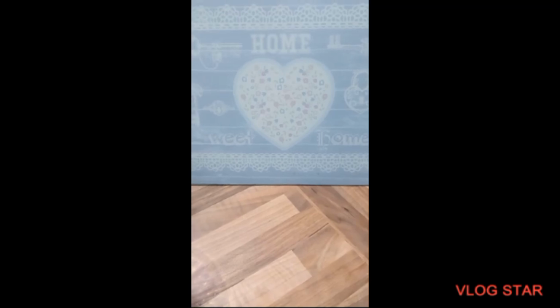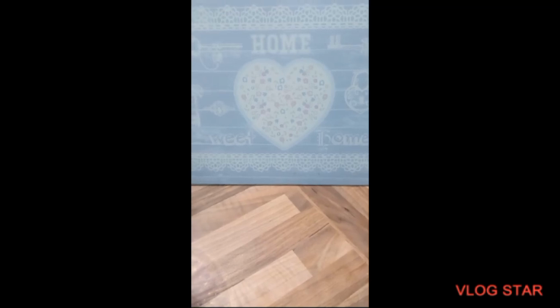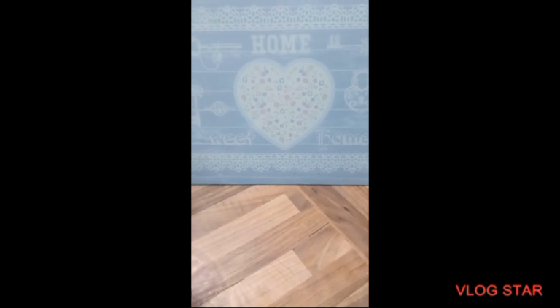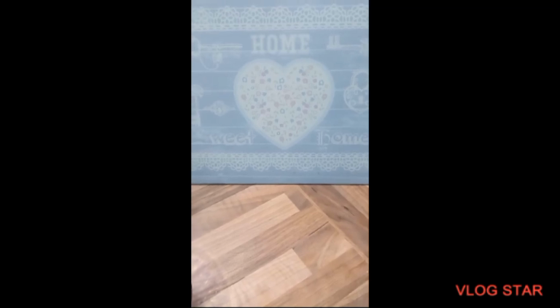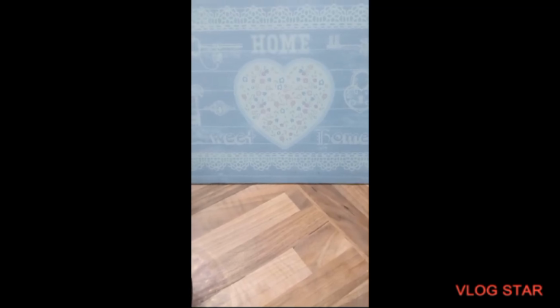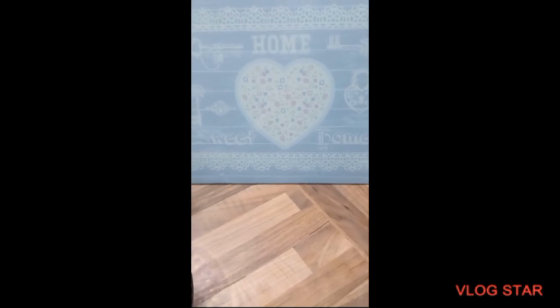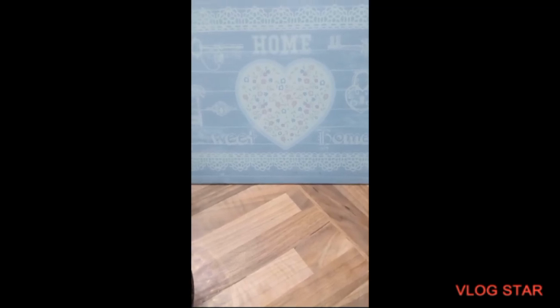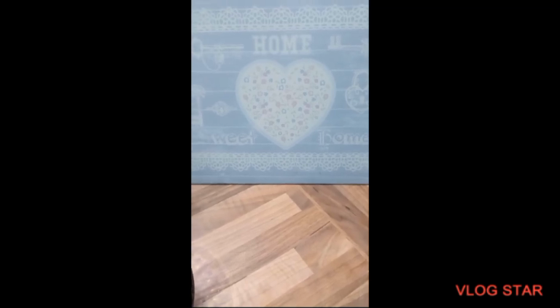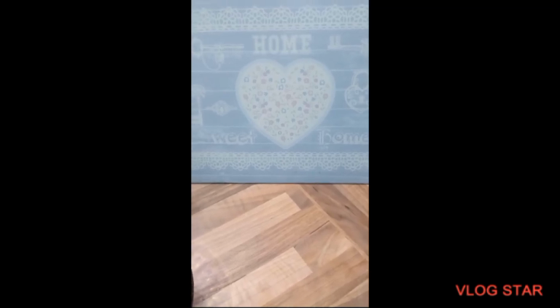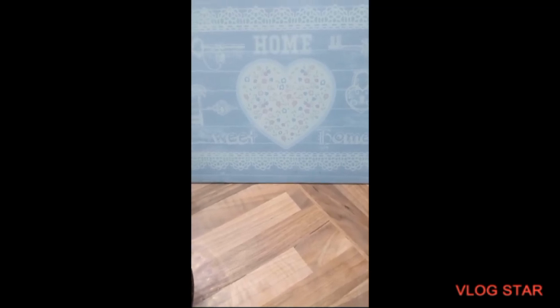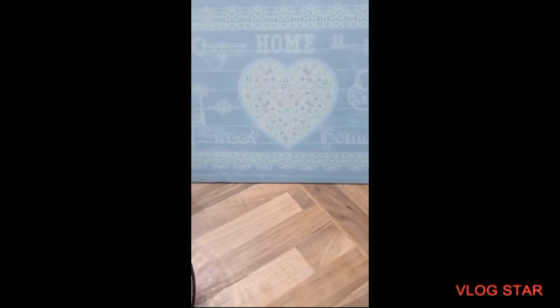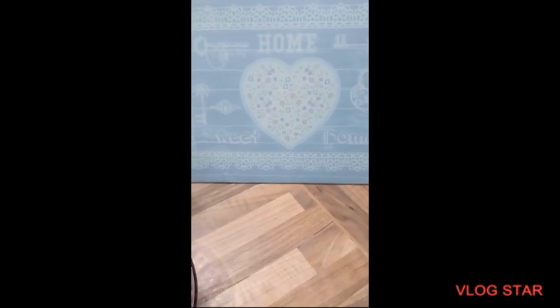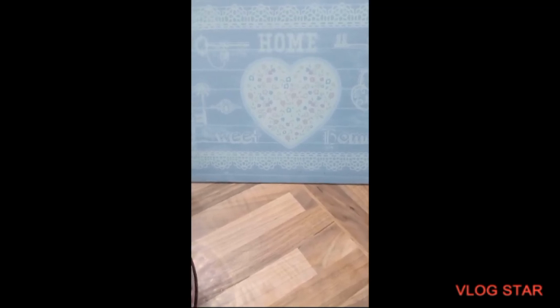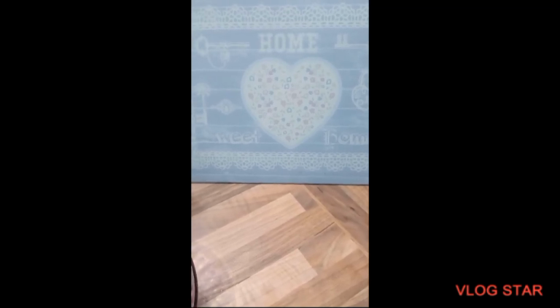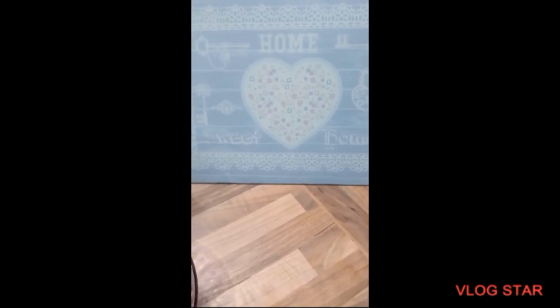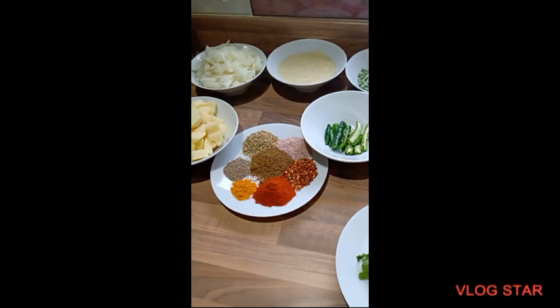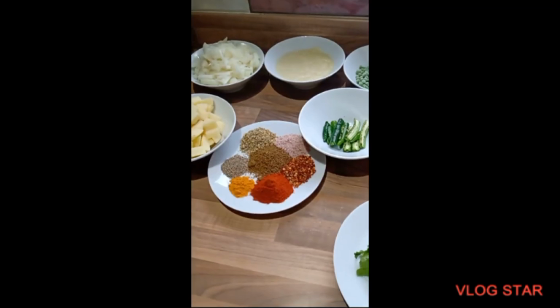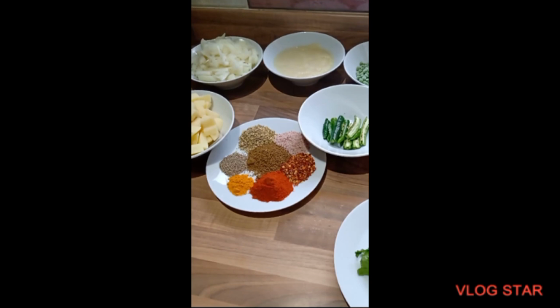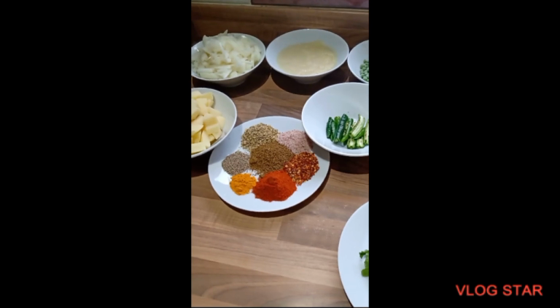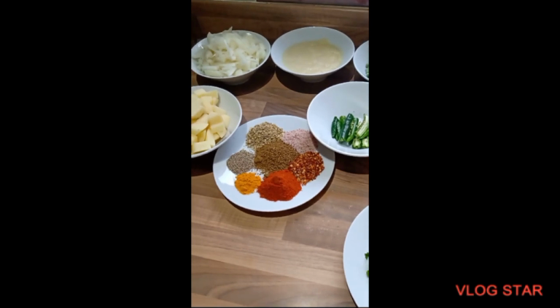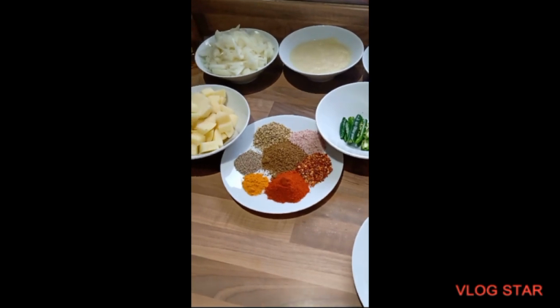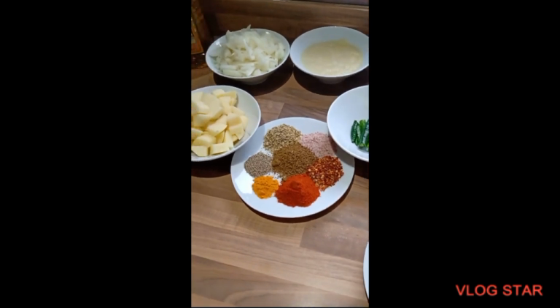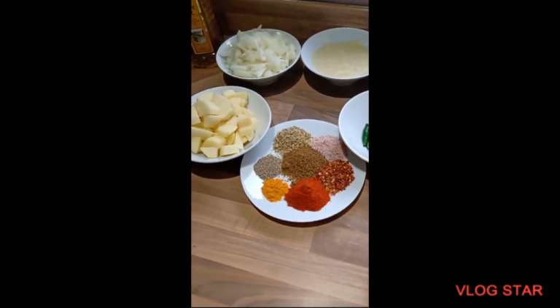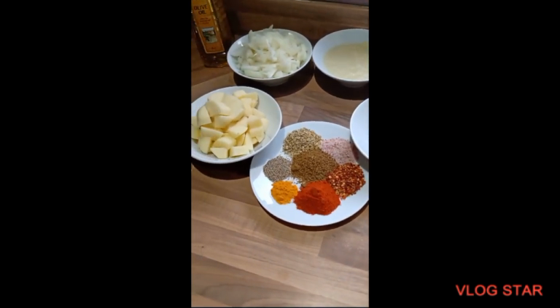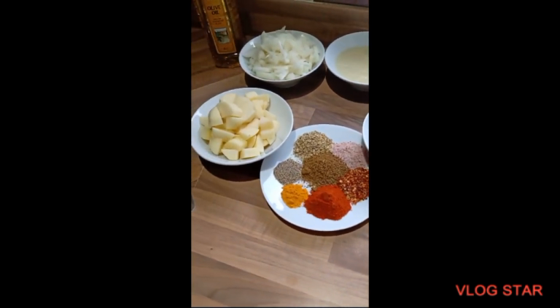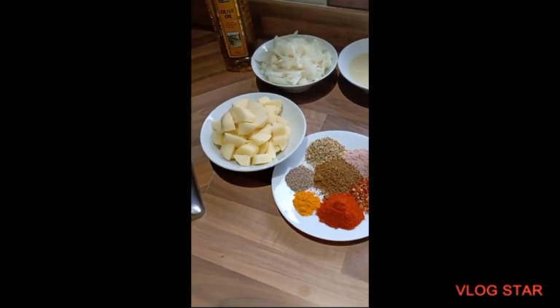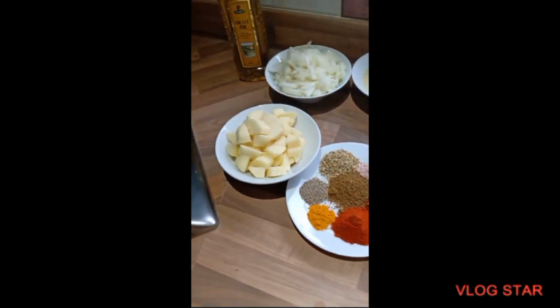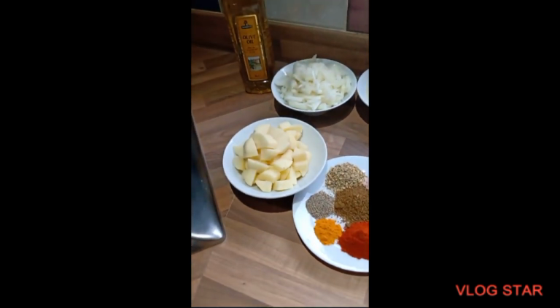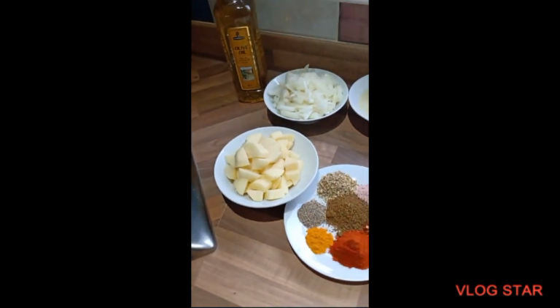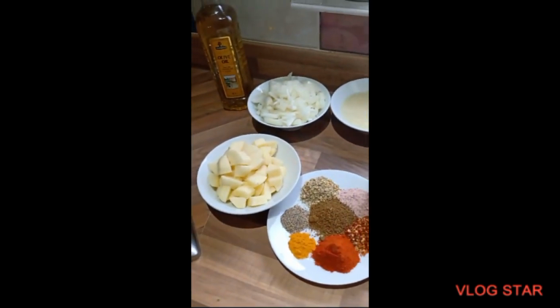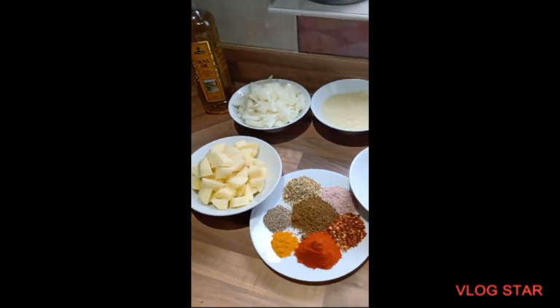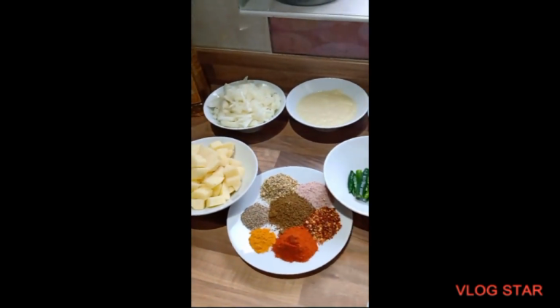Assalamu alaikum. Today we are going to make keema, aloo and matar. Here are all the ingredients.